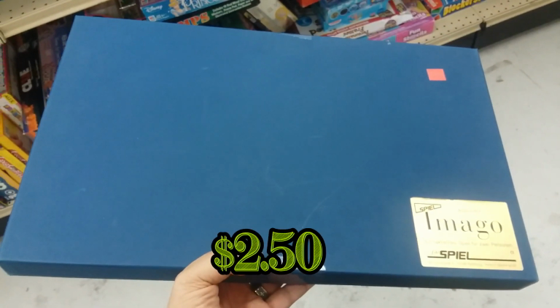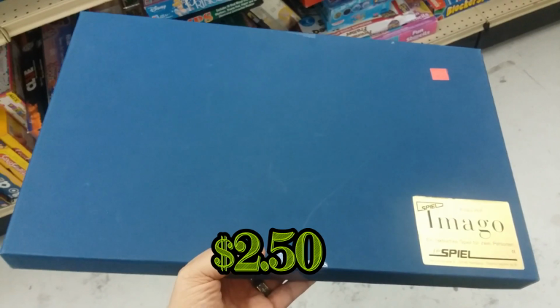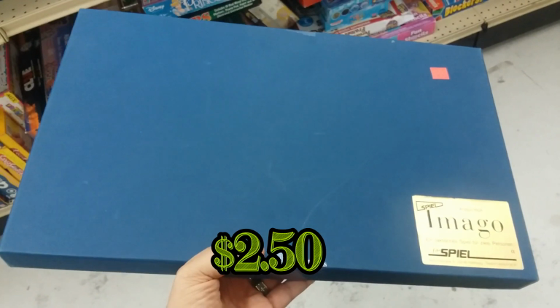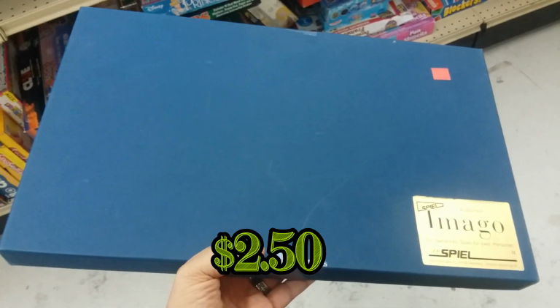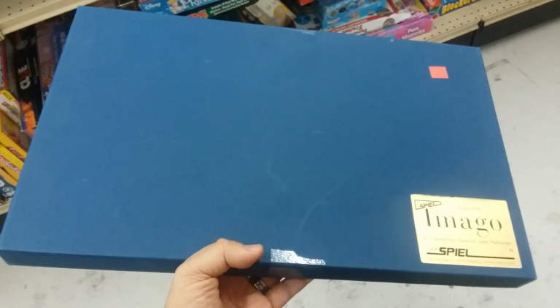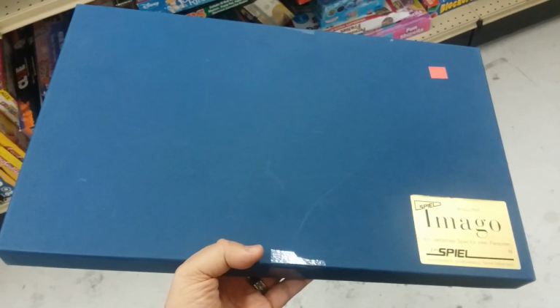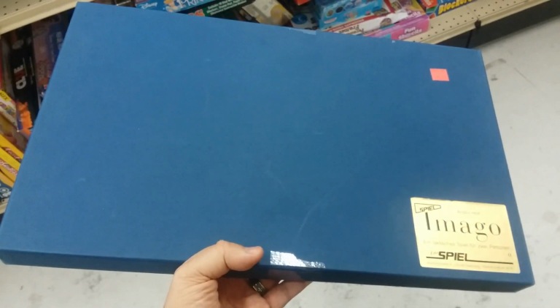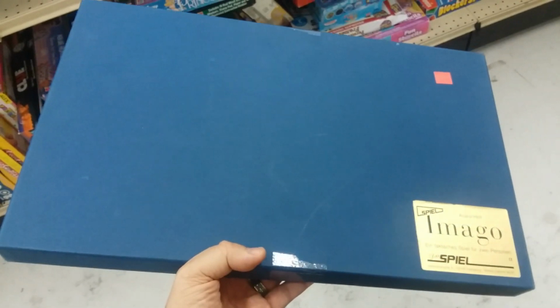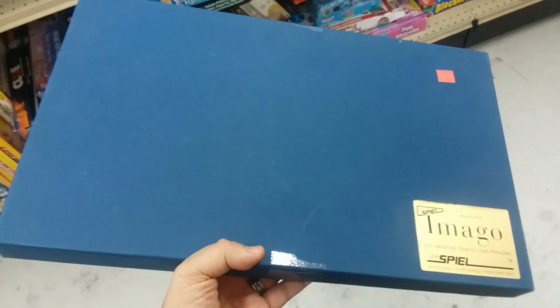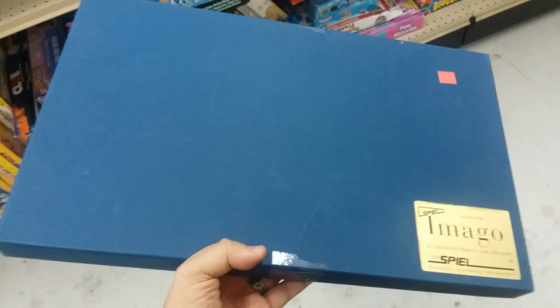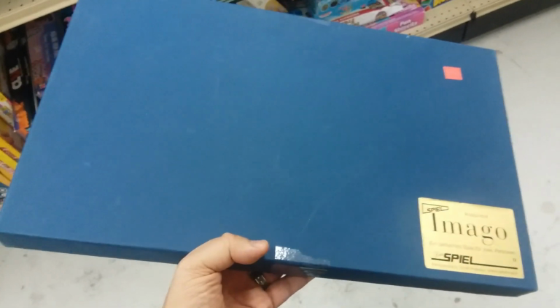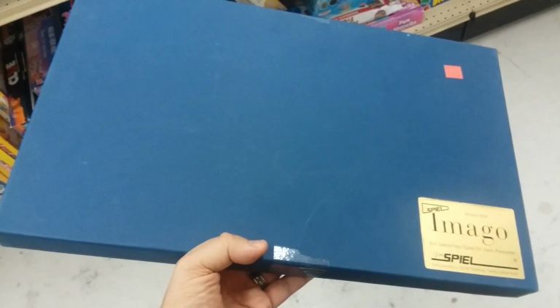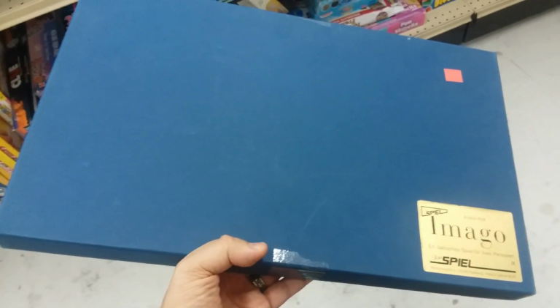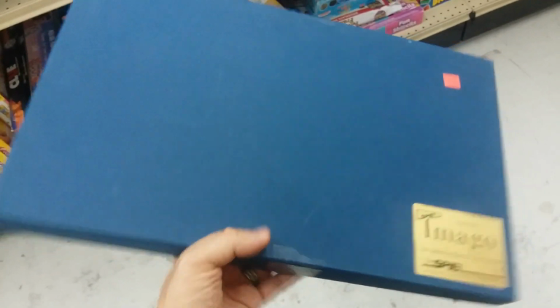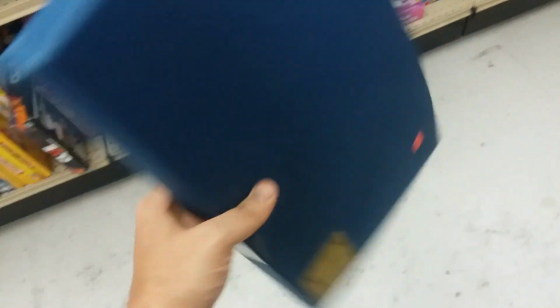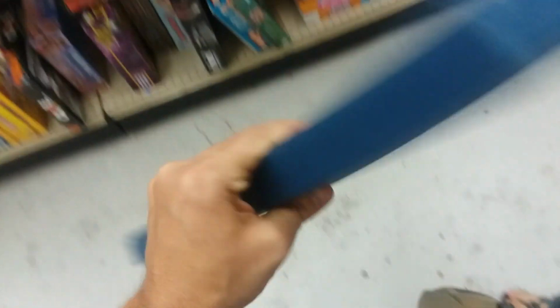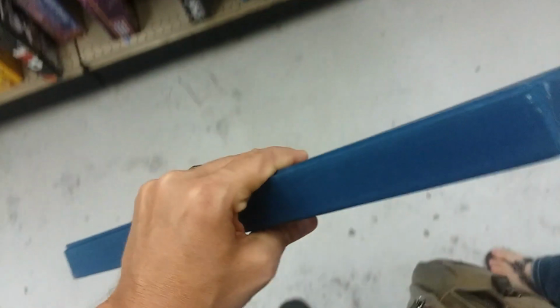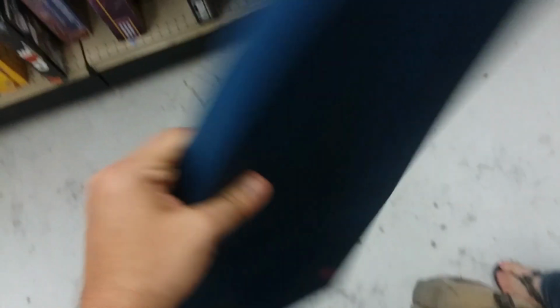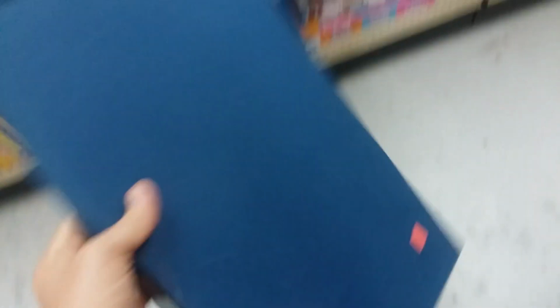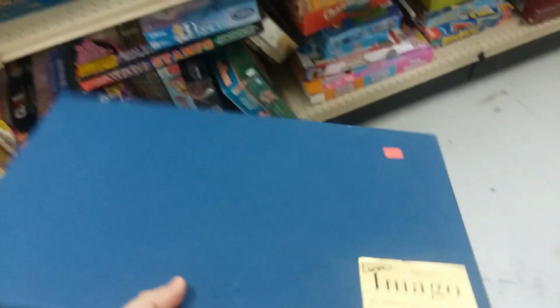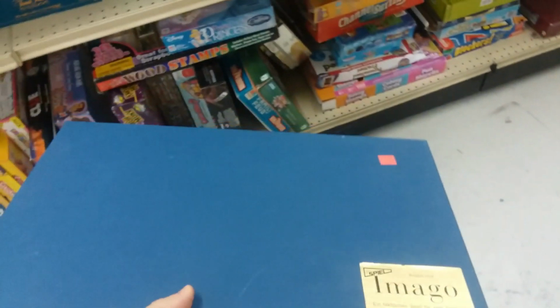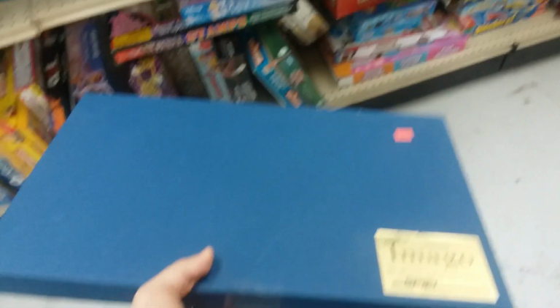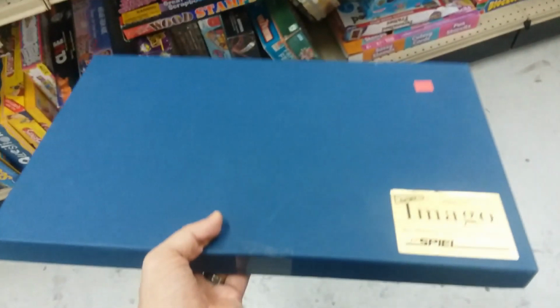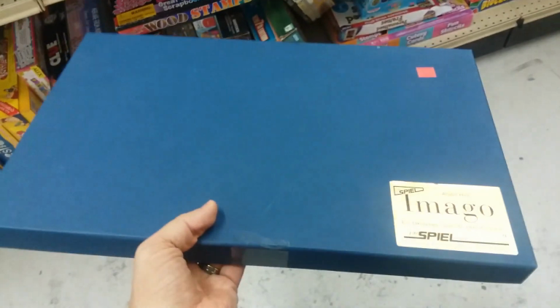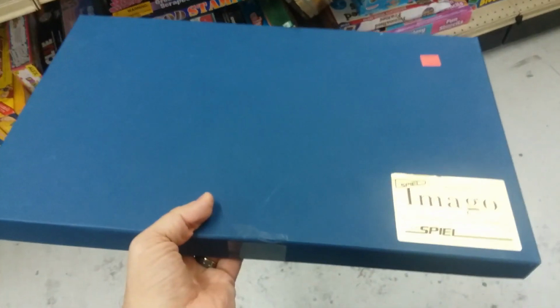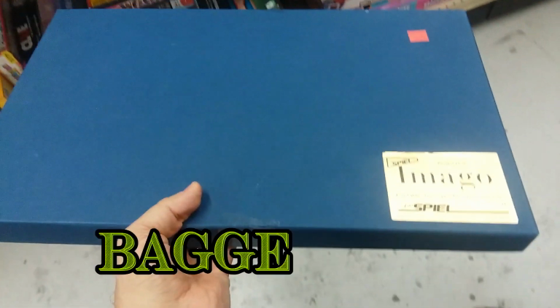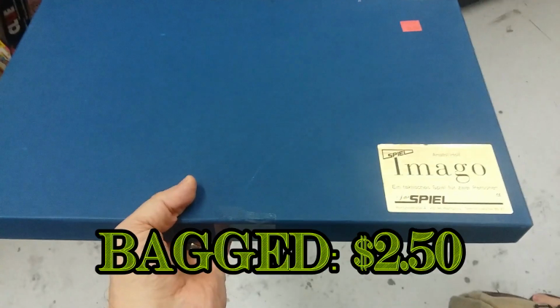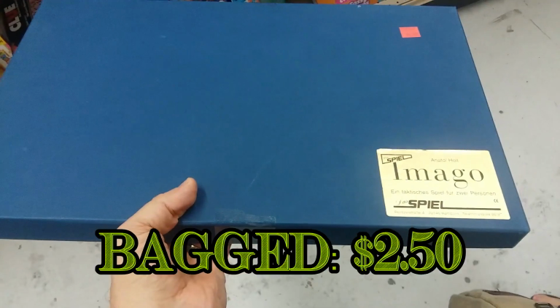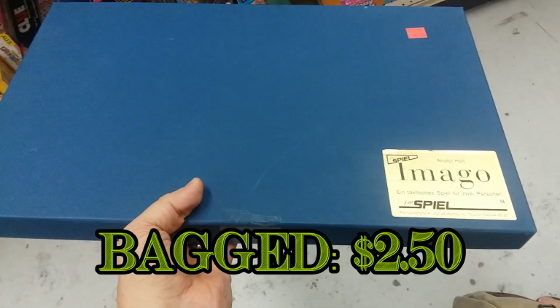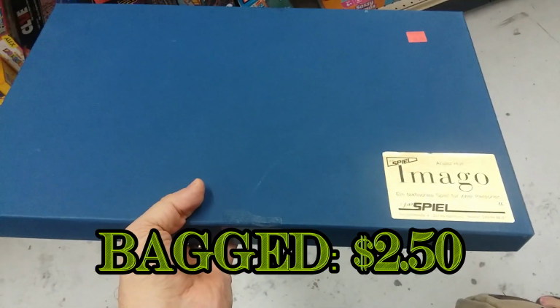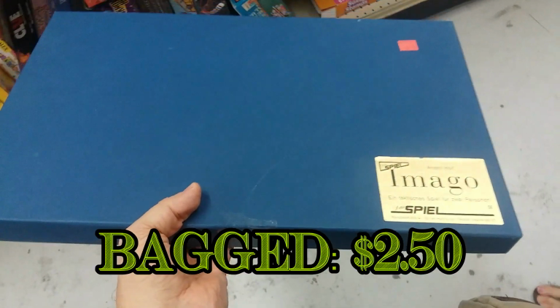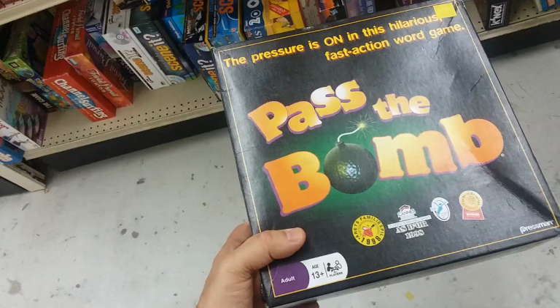Here's a game called Imago — this is a marble stone solitaire game of some kind. I'll go ahead and pick it up; I don't have it, so why not give it a shot.